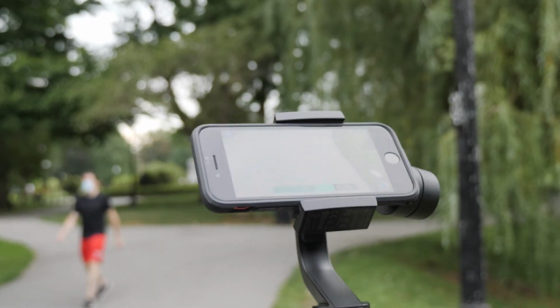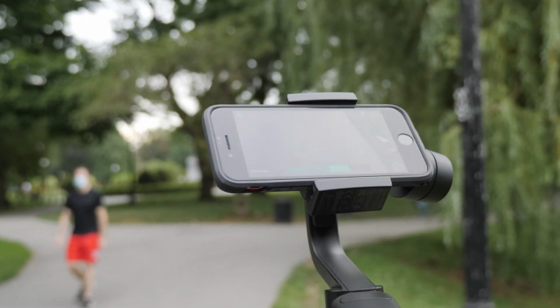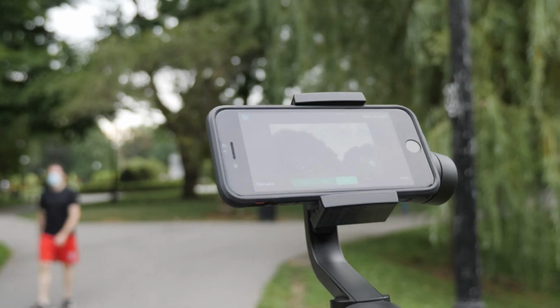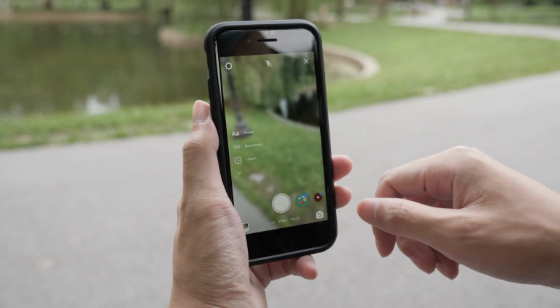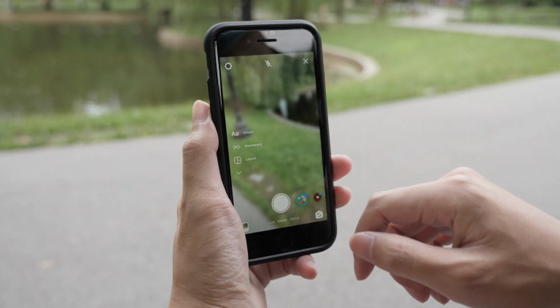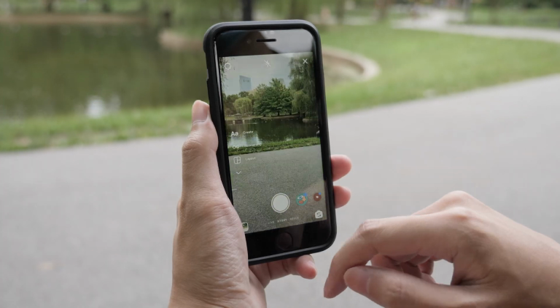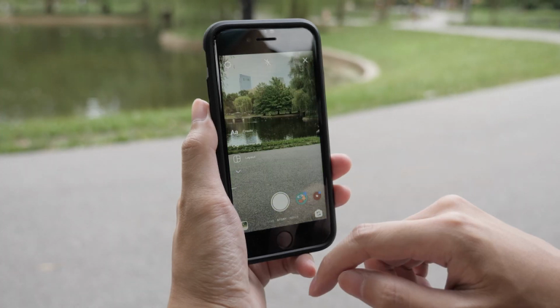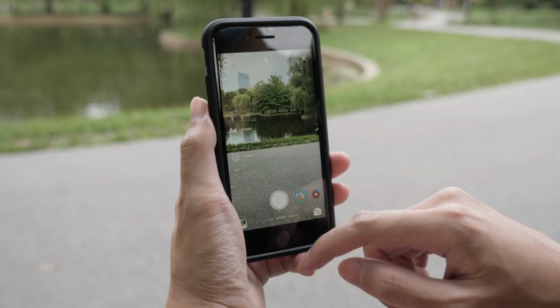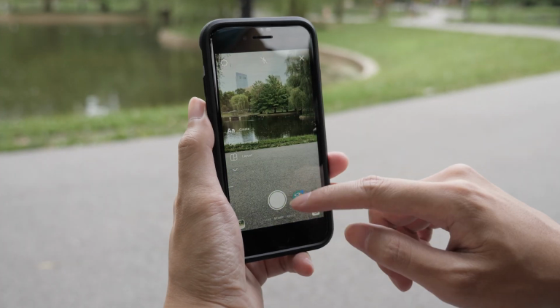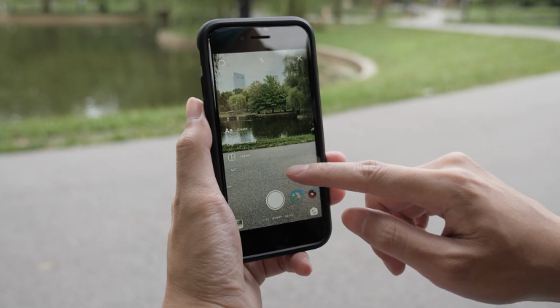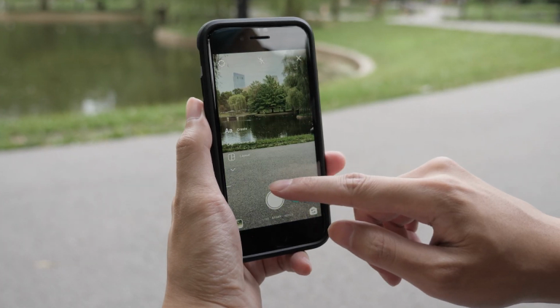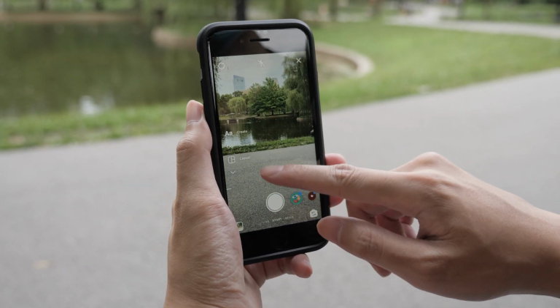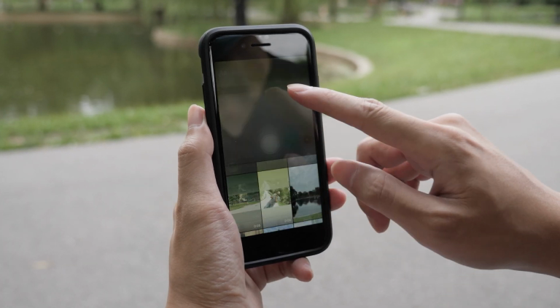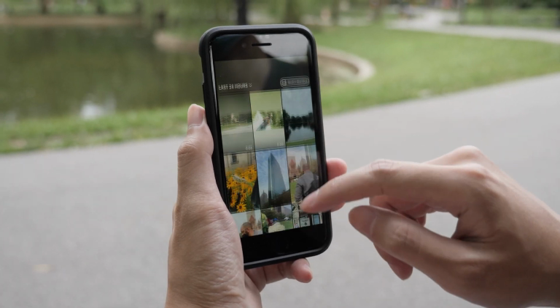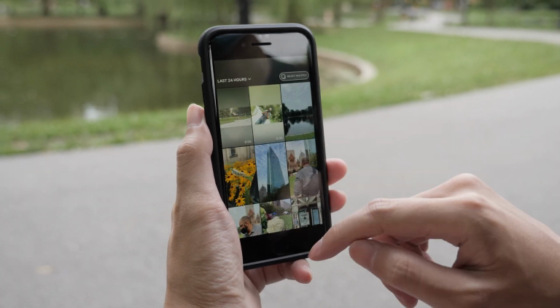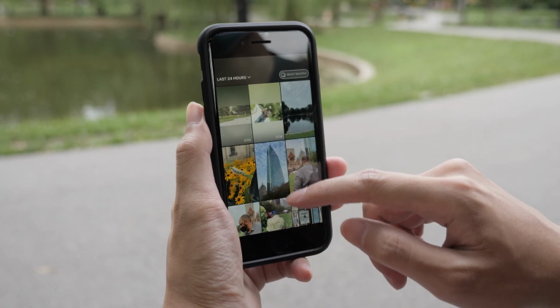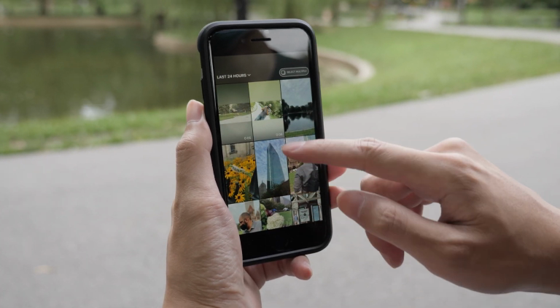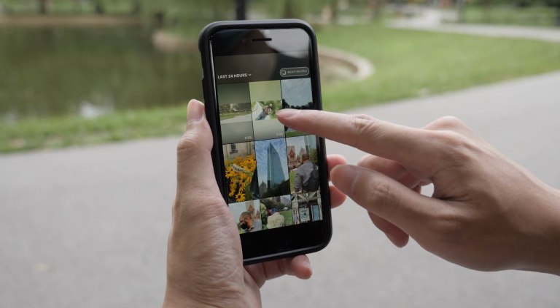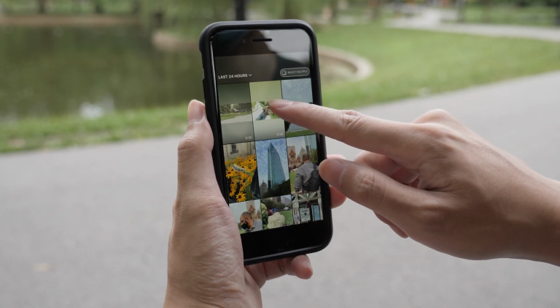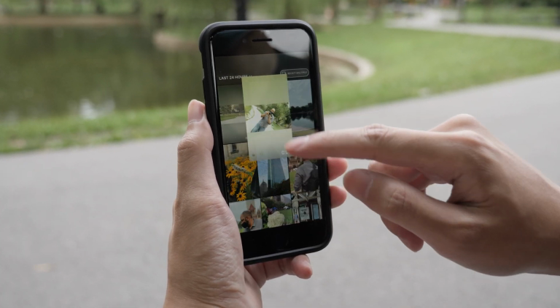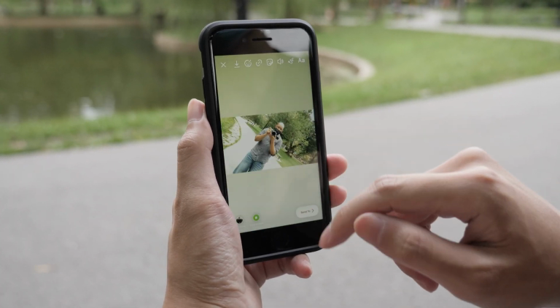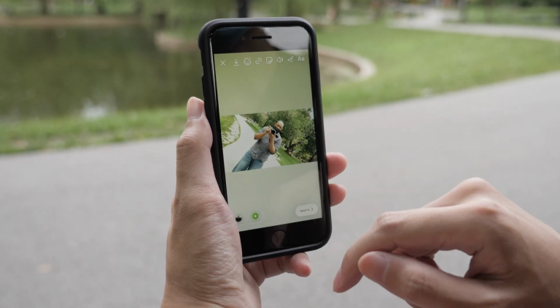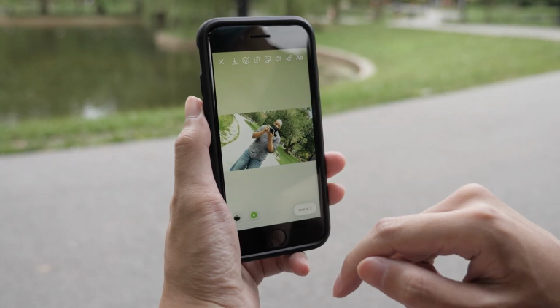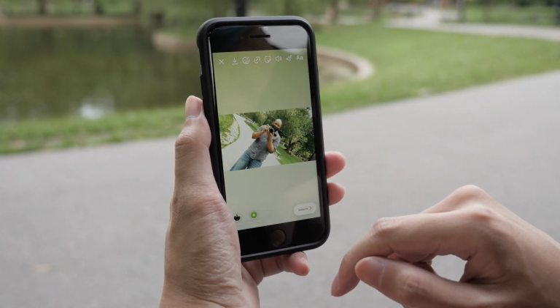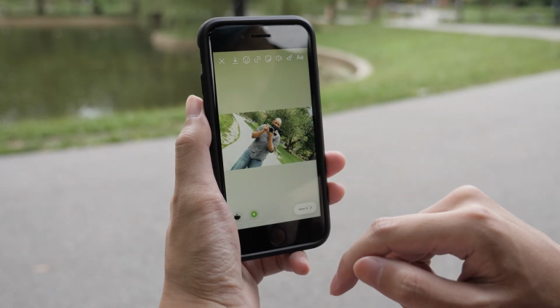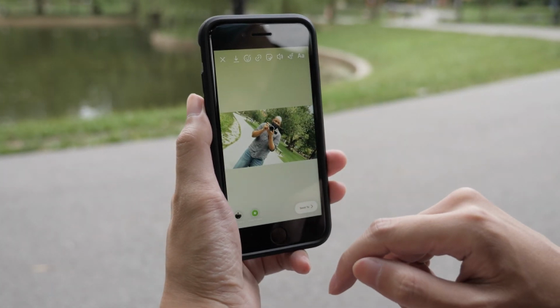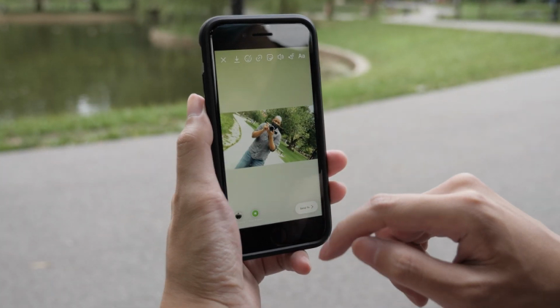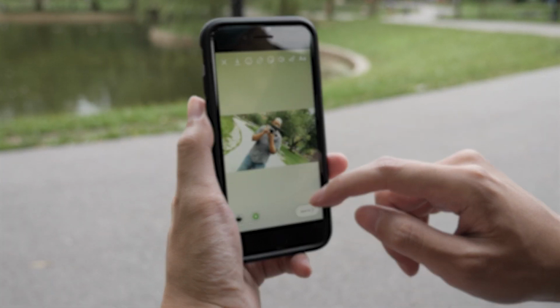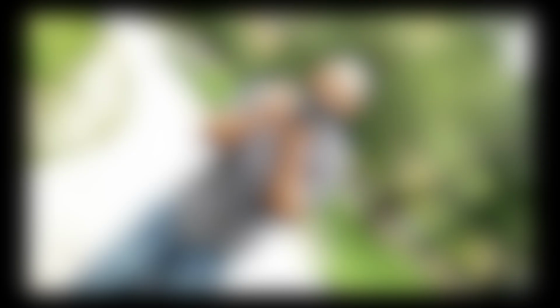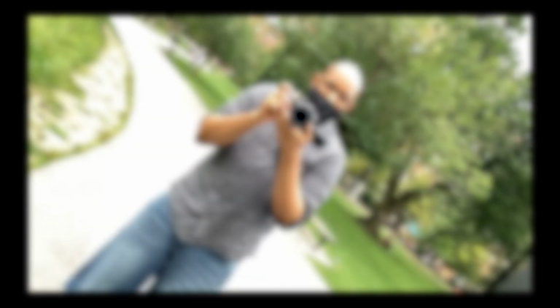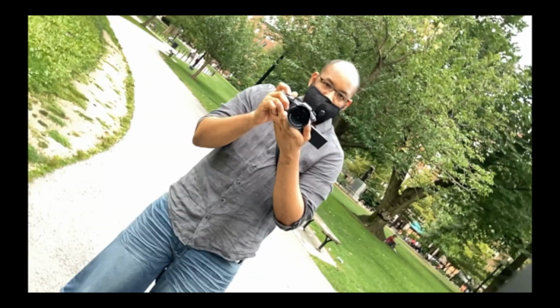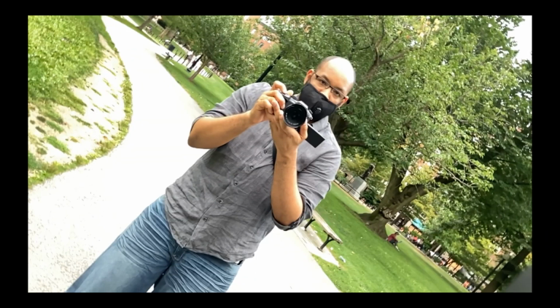And in the end, when you're done shooting, it will stitch everything together so you can easily upload it to your social media.